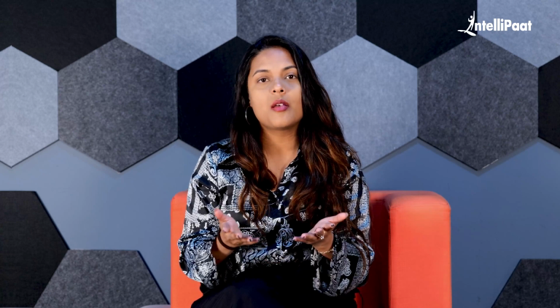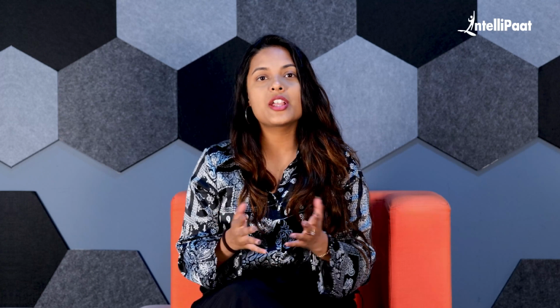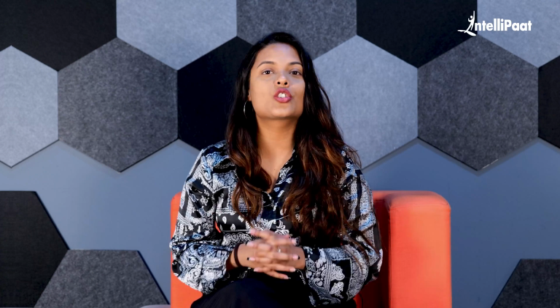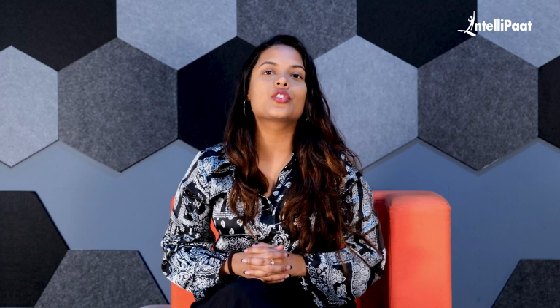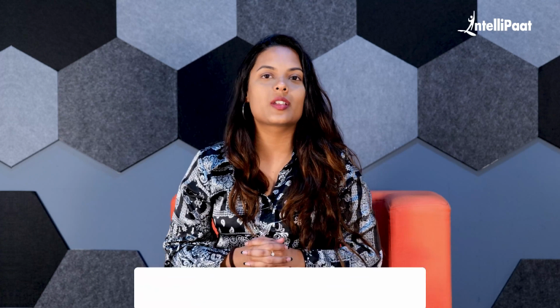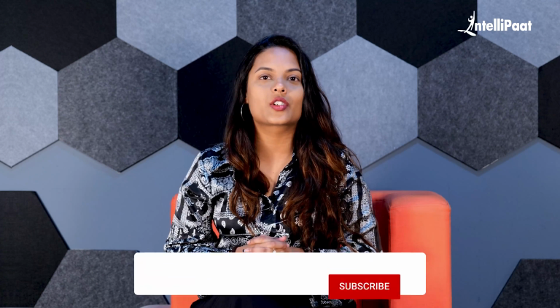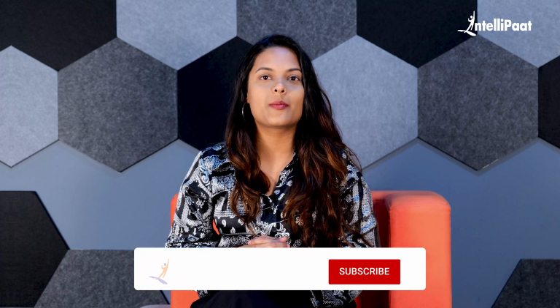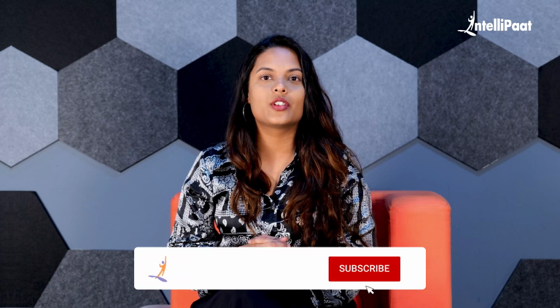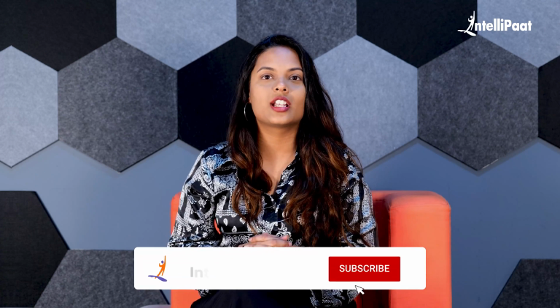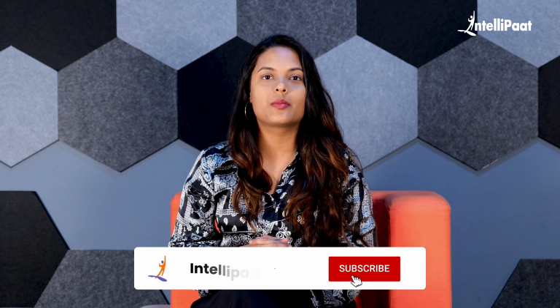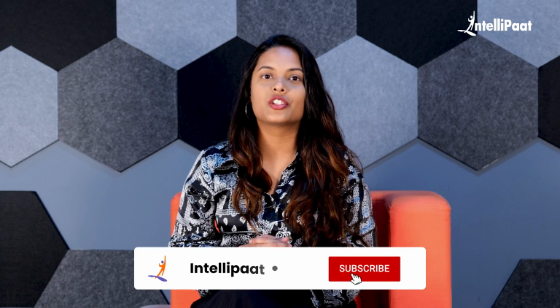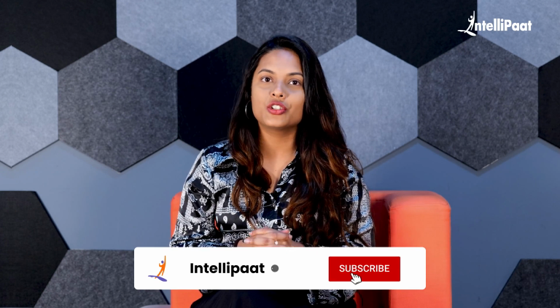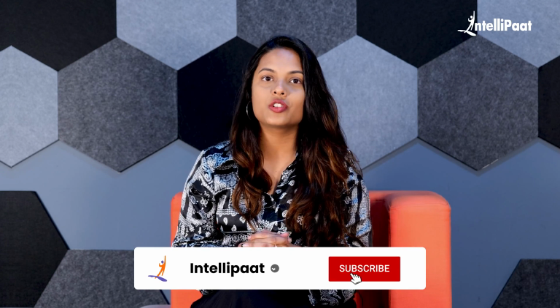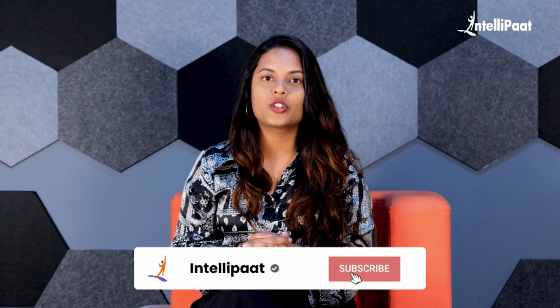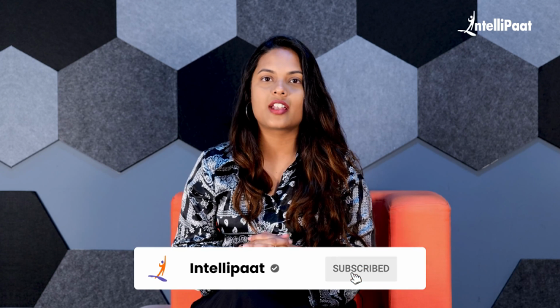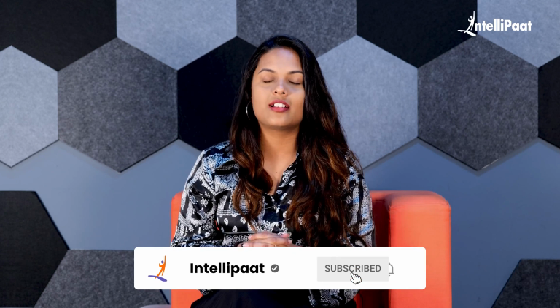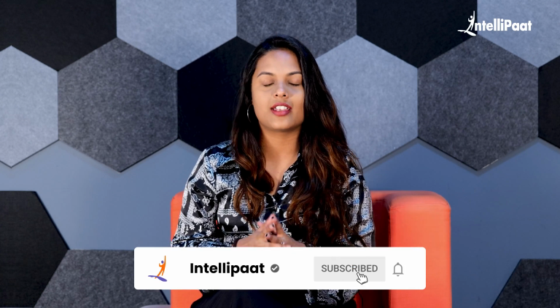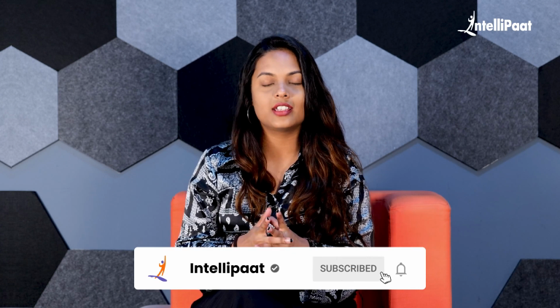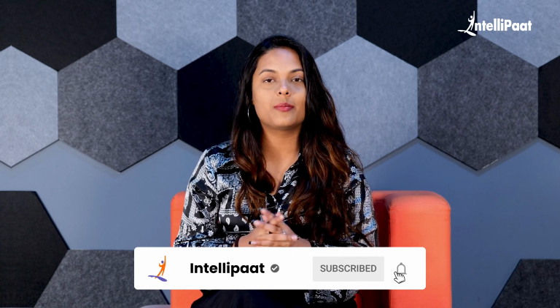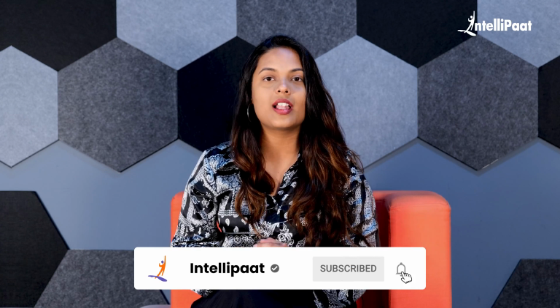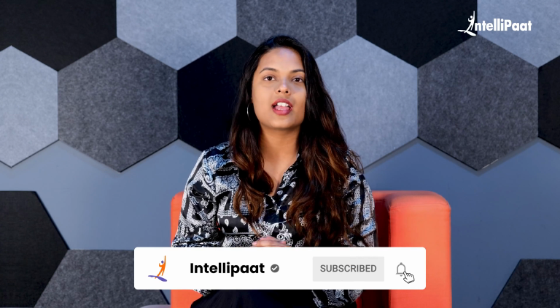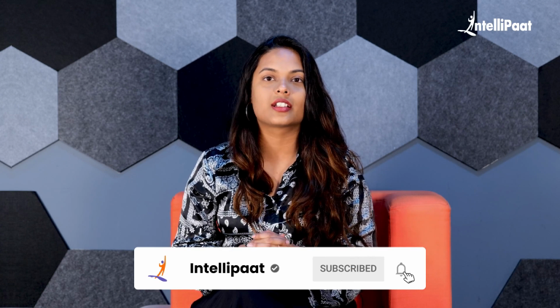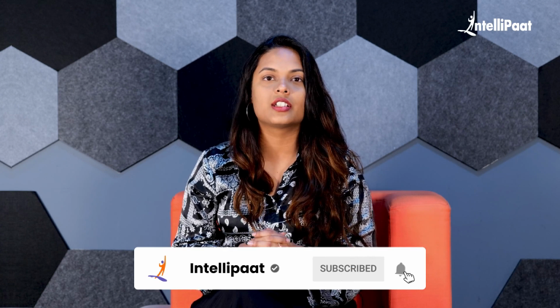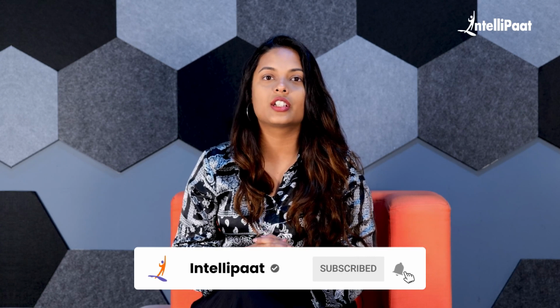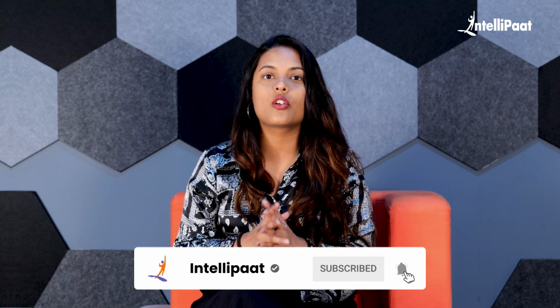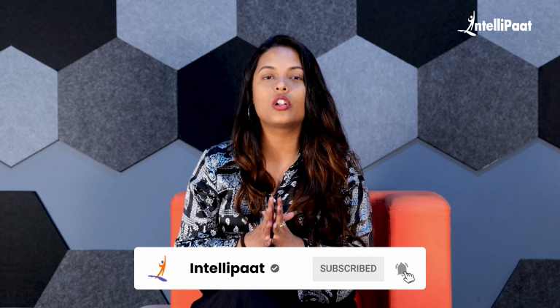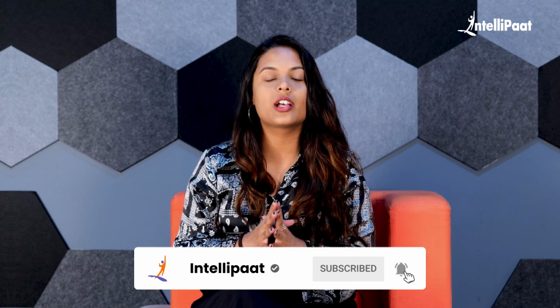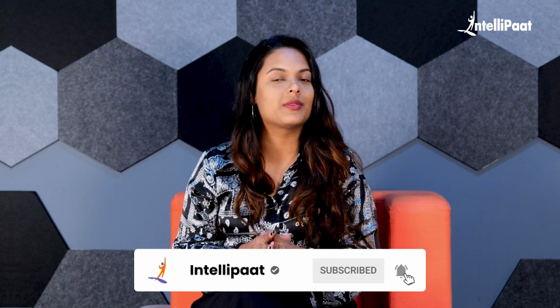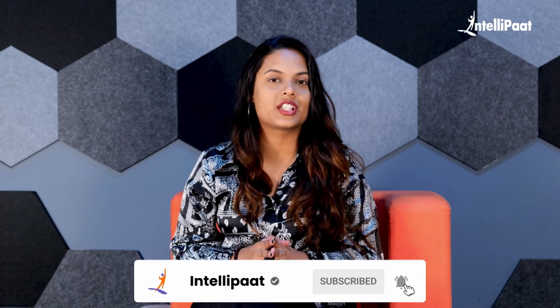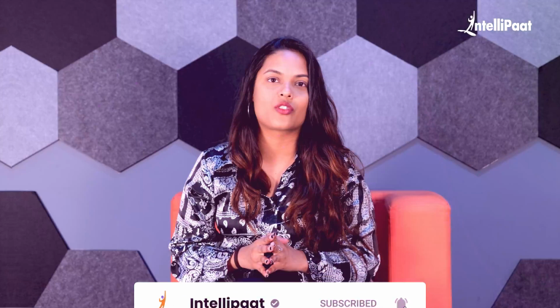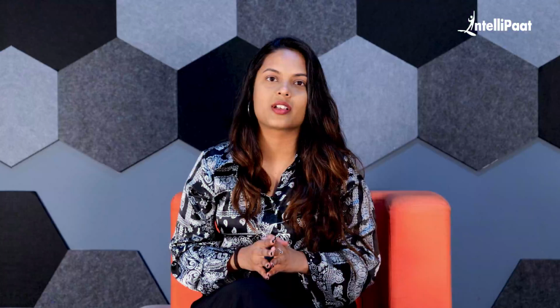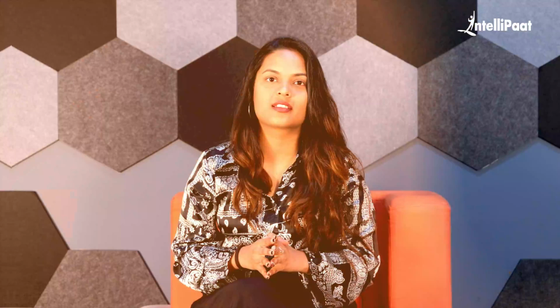But before we dive into the course syllabus discussion, make sure to subscribe to IntelliPaat's YouTube channel and hit the bell icon to get all the updates from us.